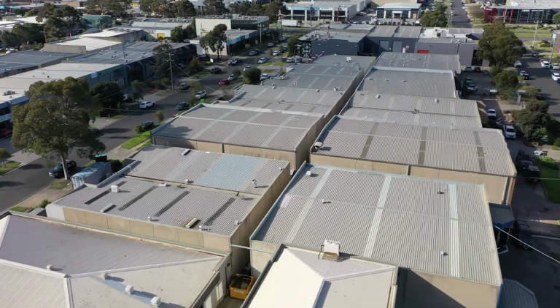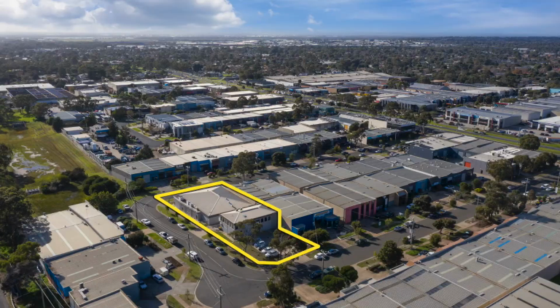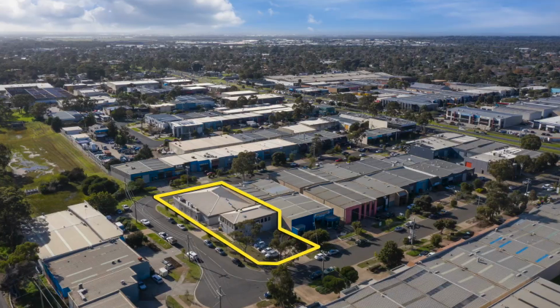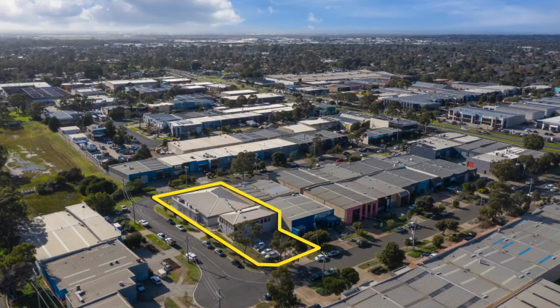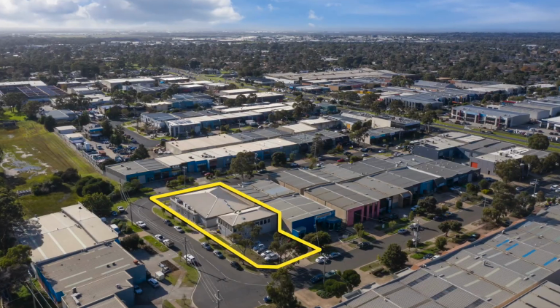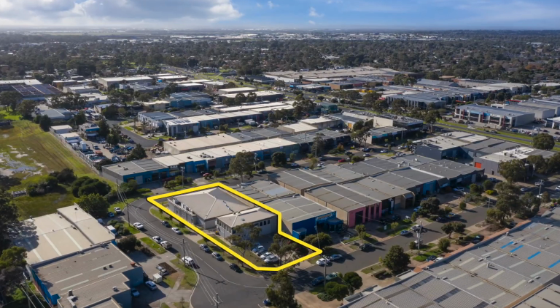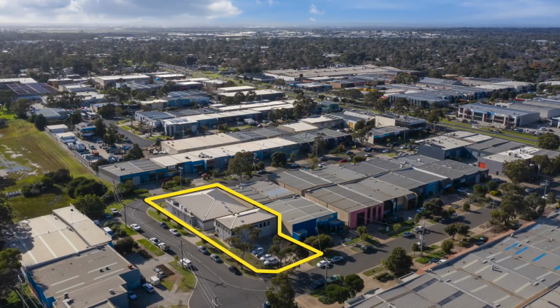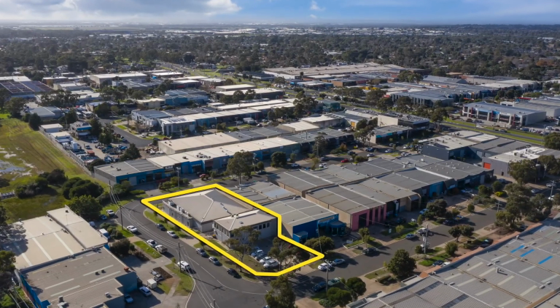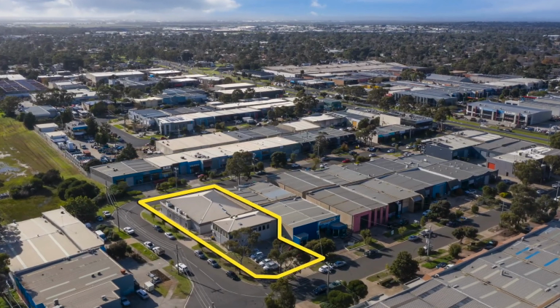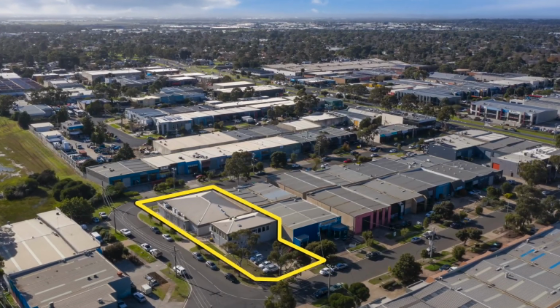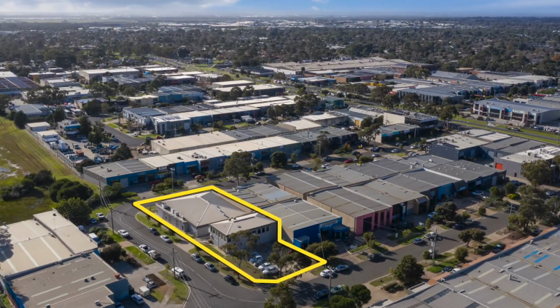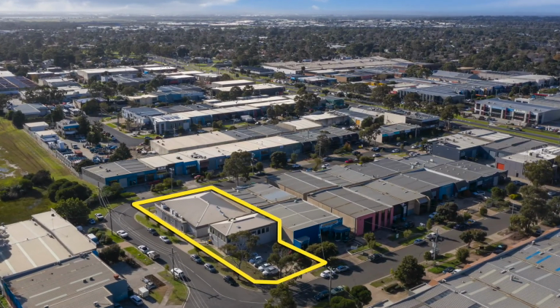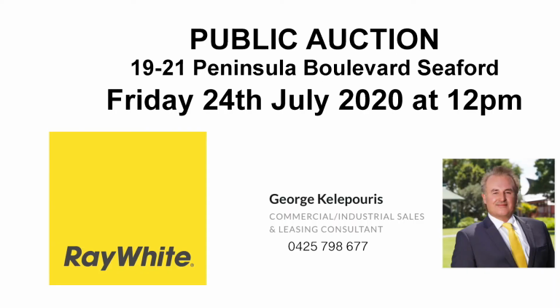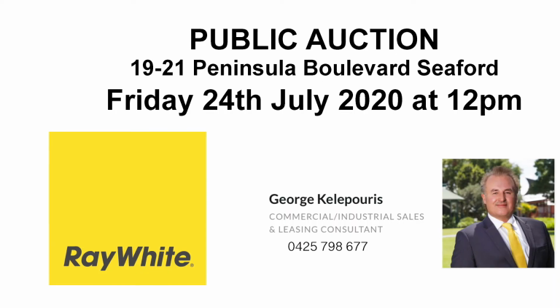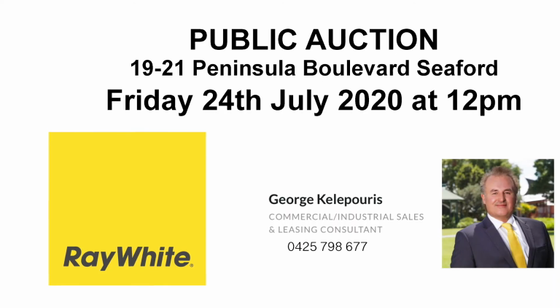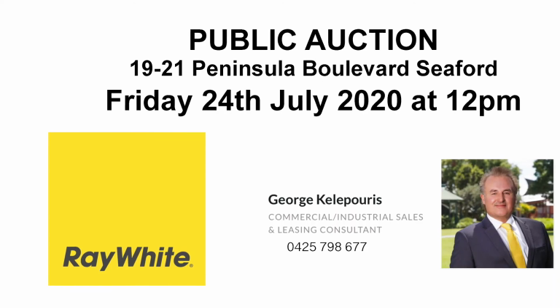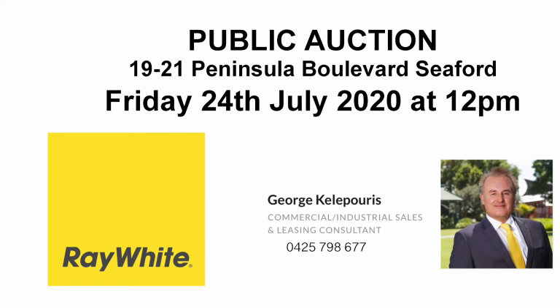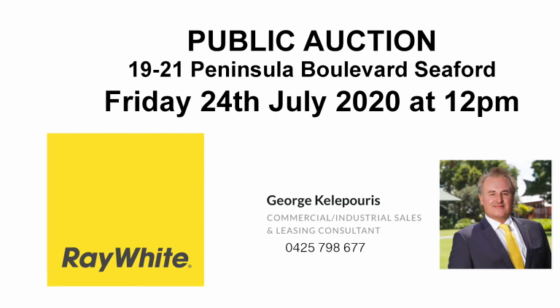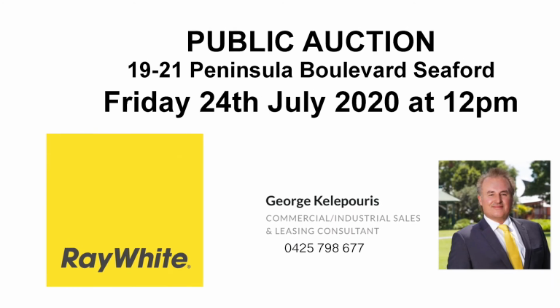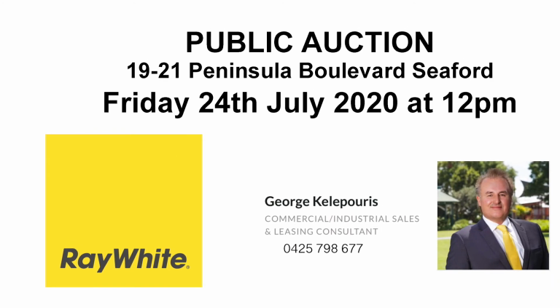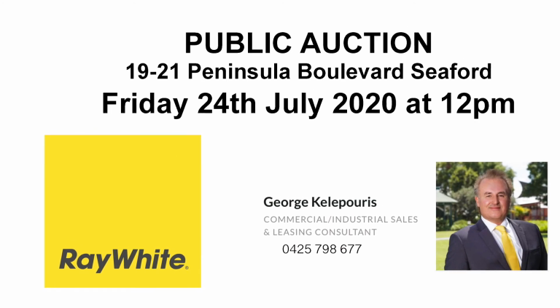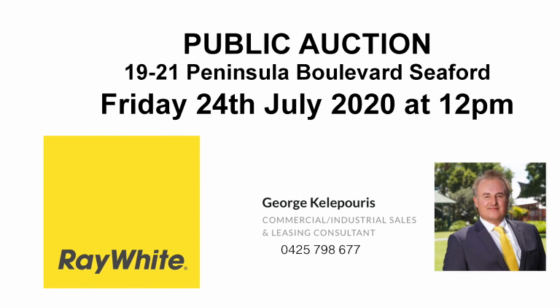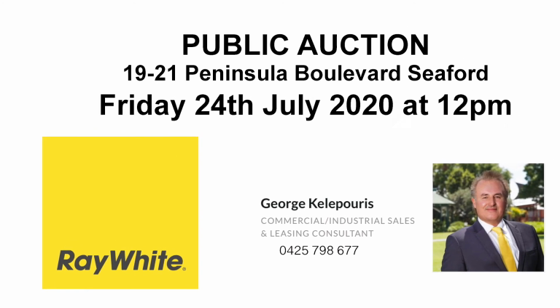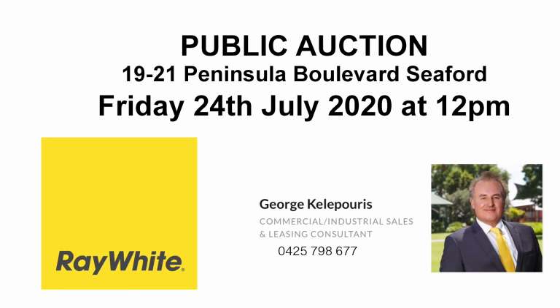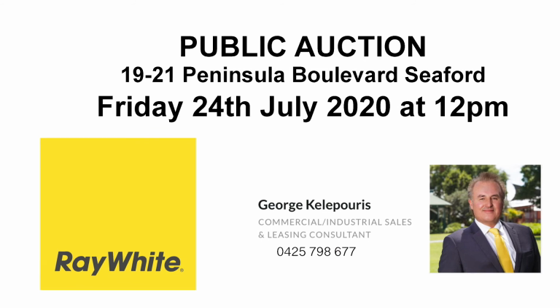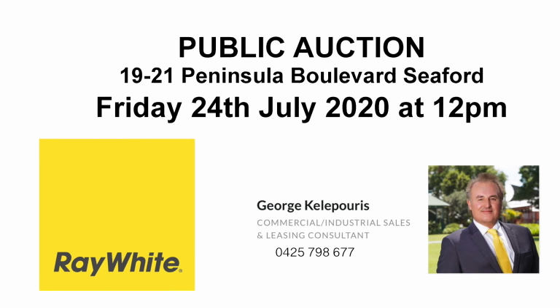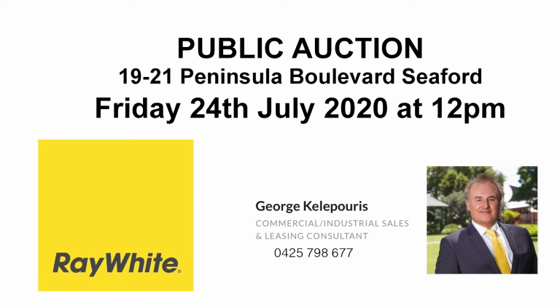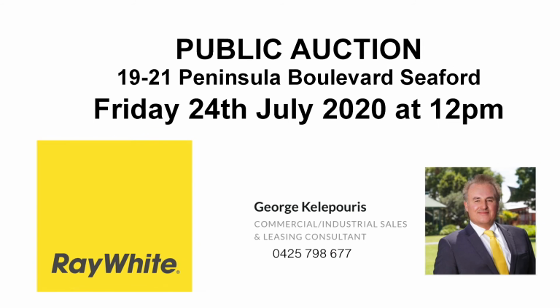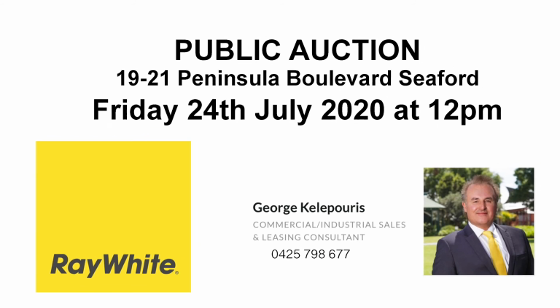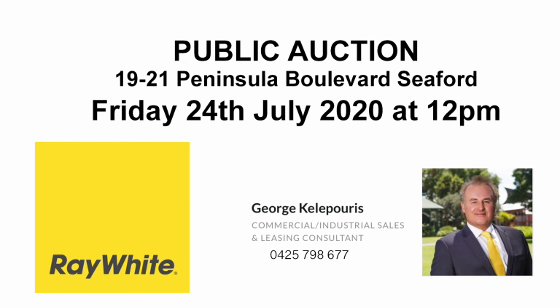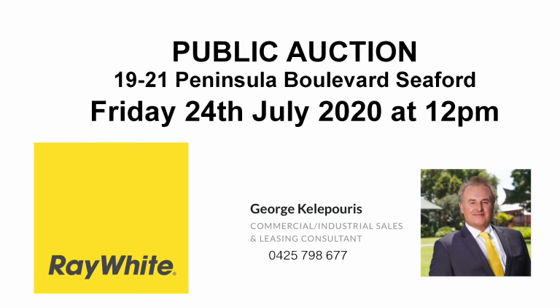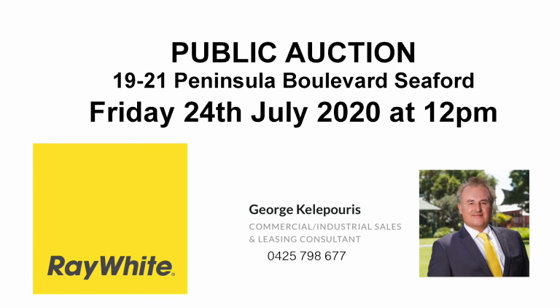The property is for sale via public auction on Friday, July 24, 2020 at 12pm.